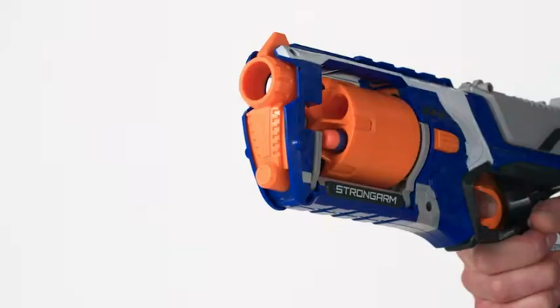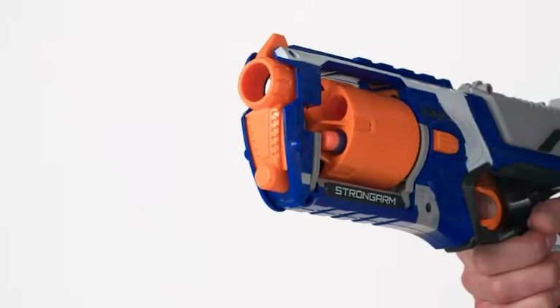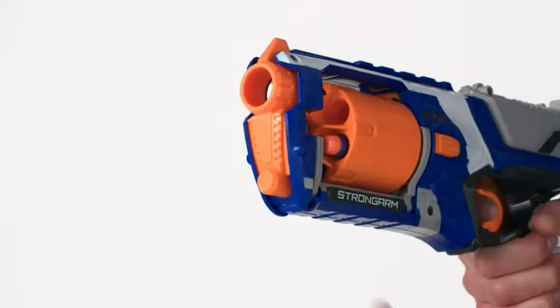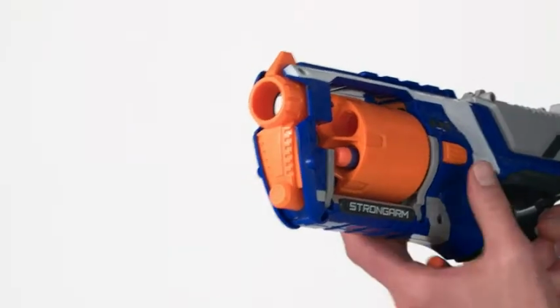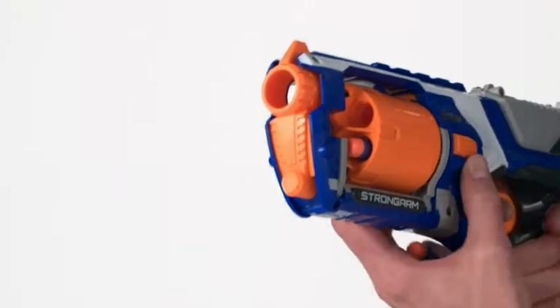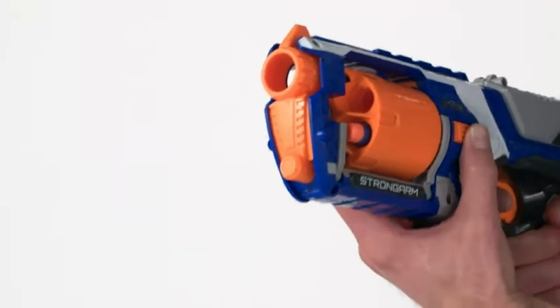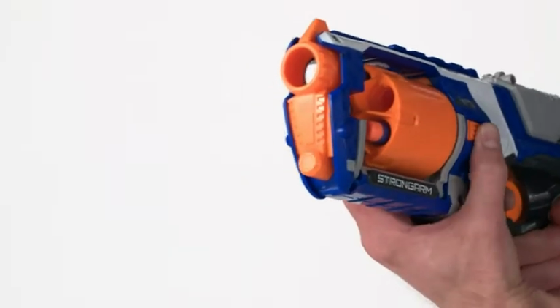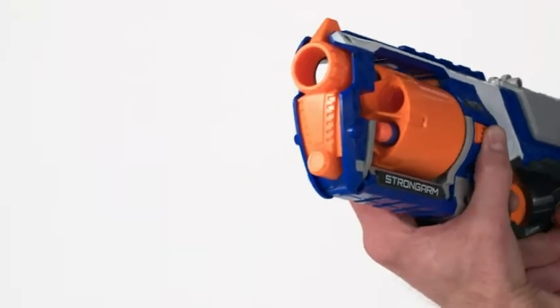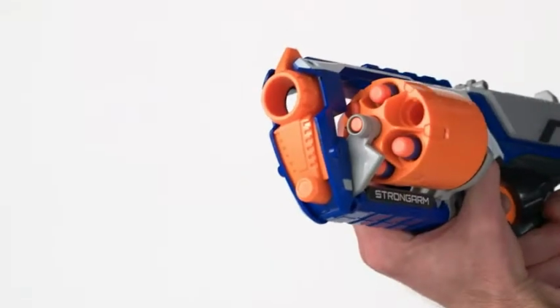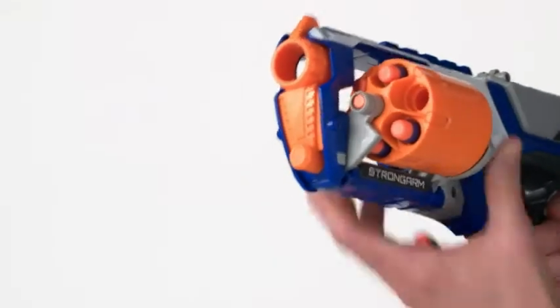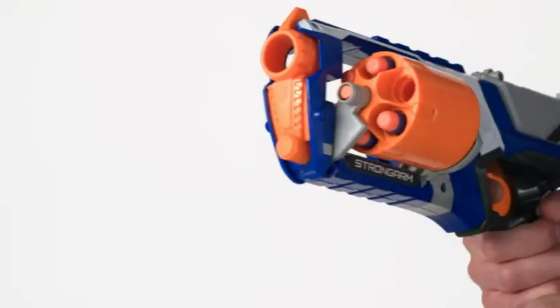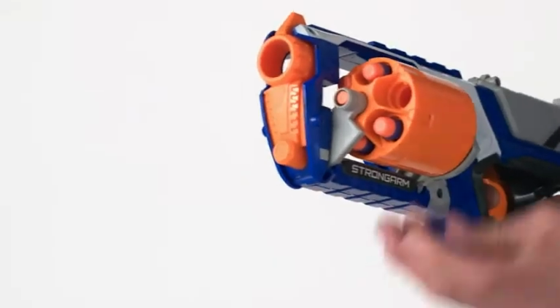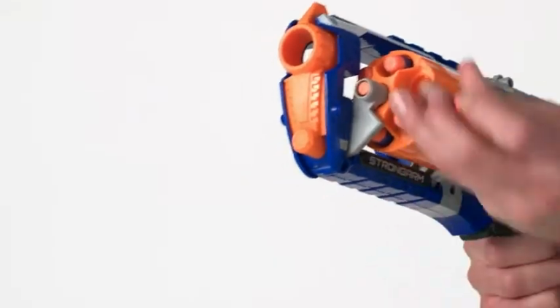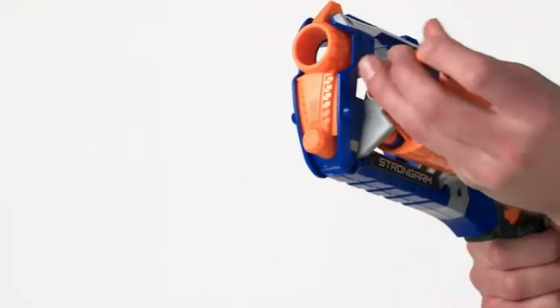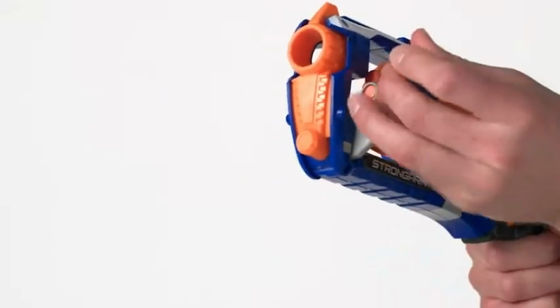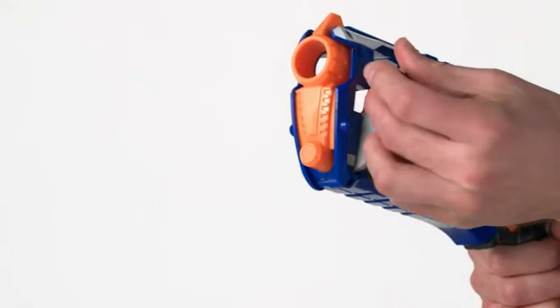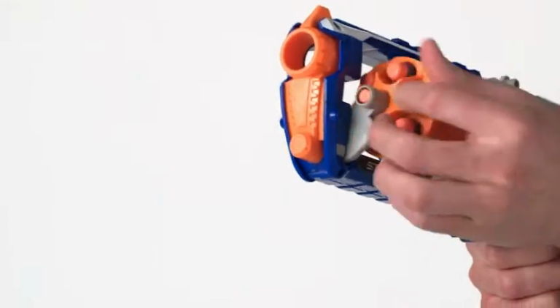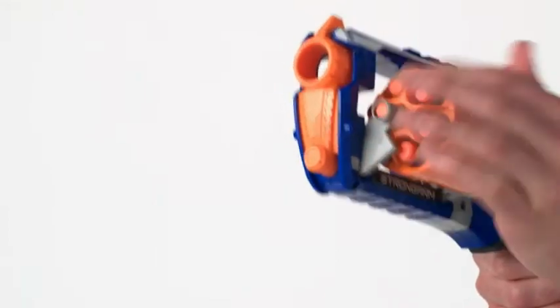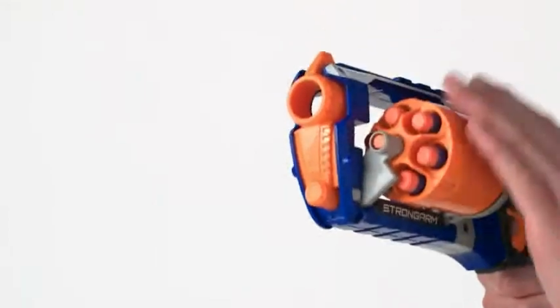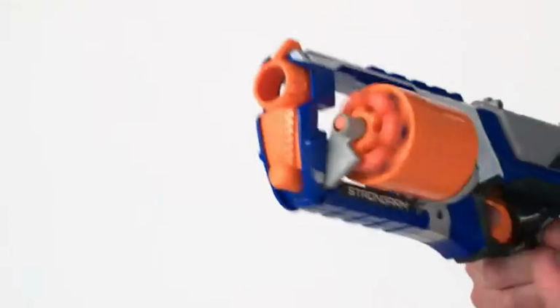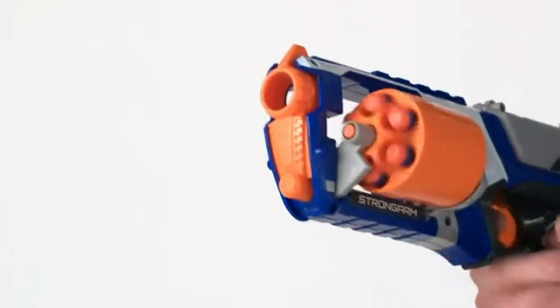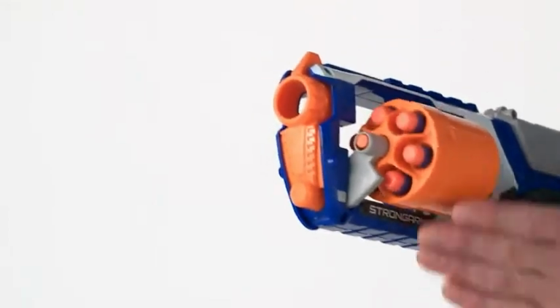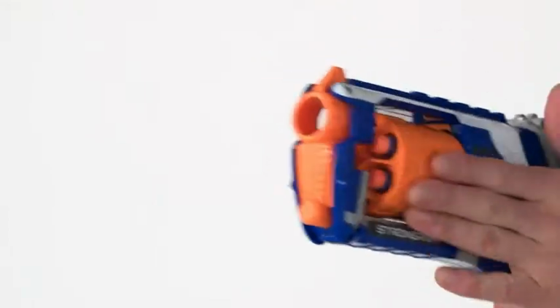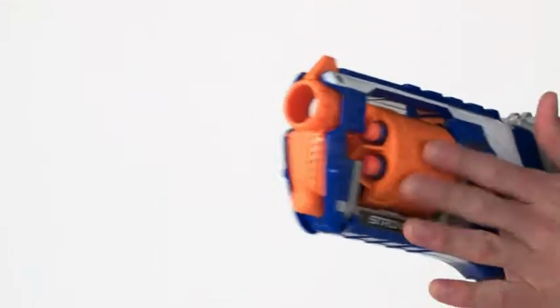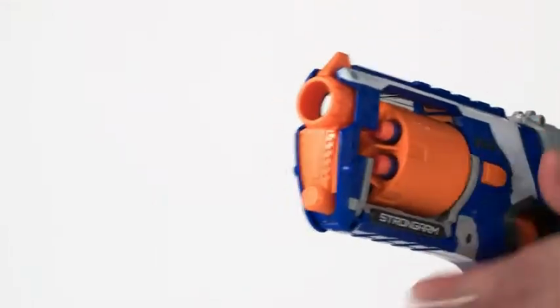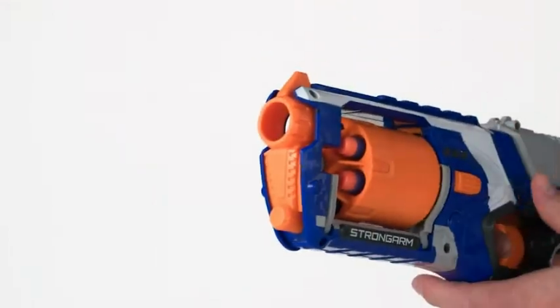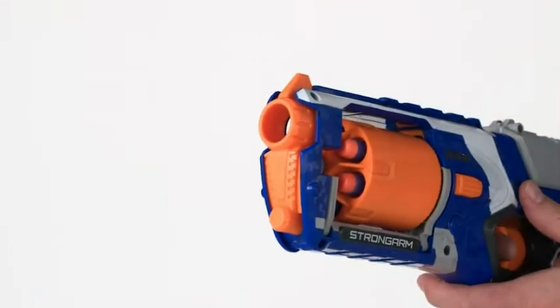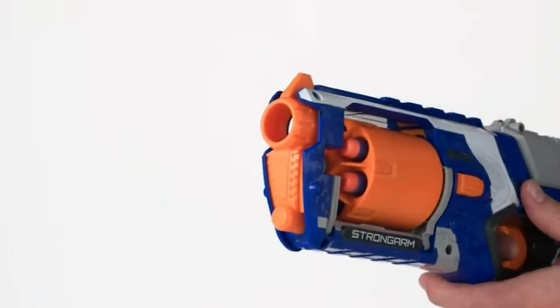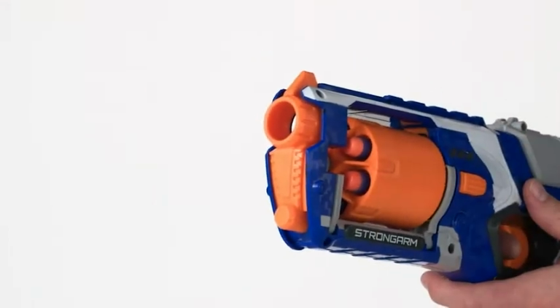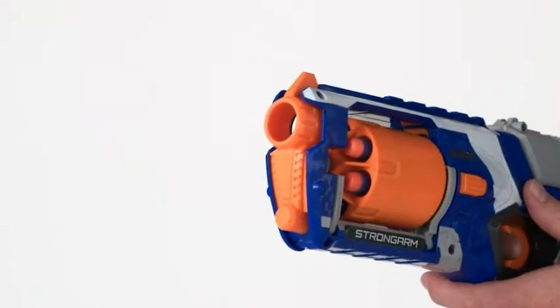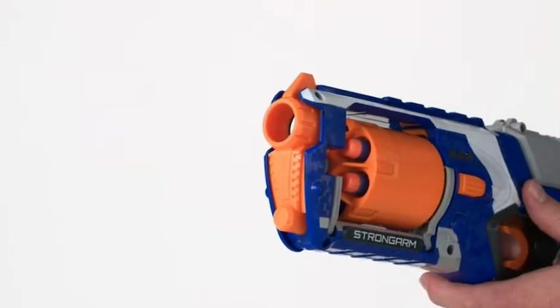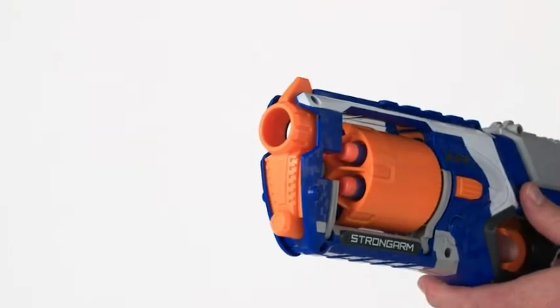Press the barrel release button to open the rotating barrel. Load the six Elite darts and snap the barrel back into place.